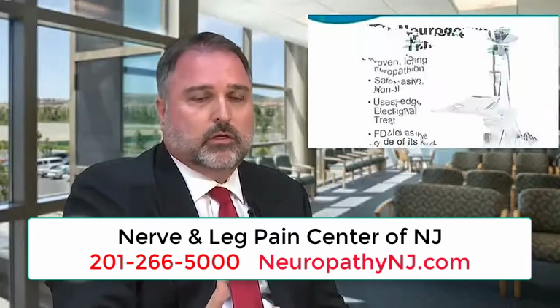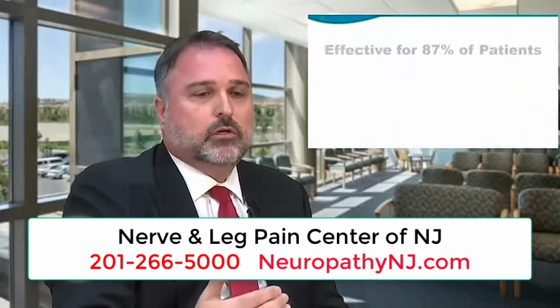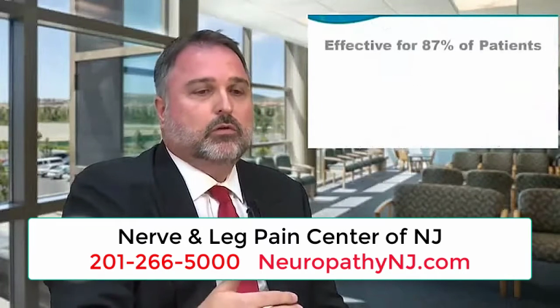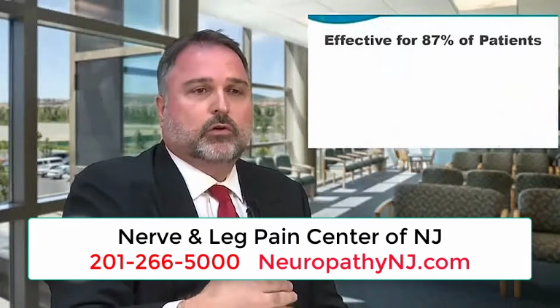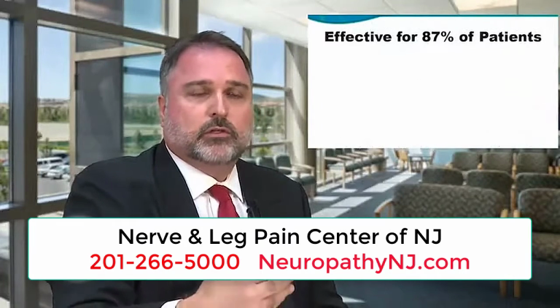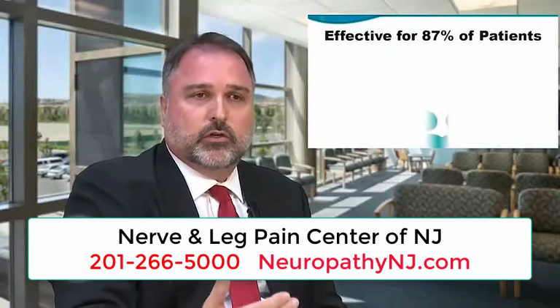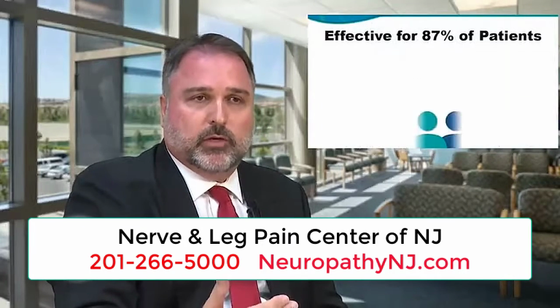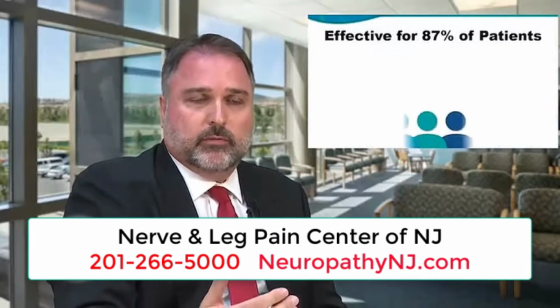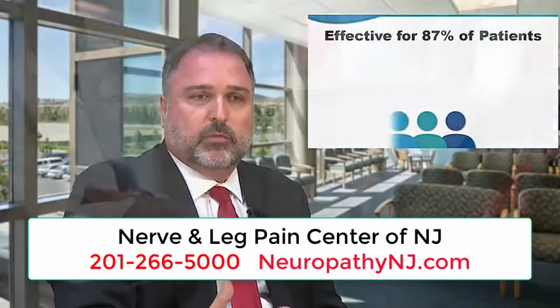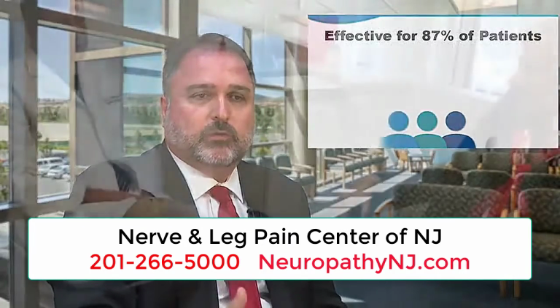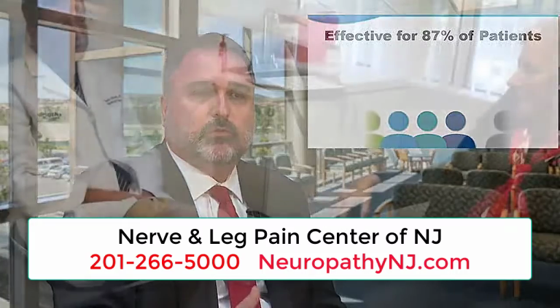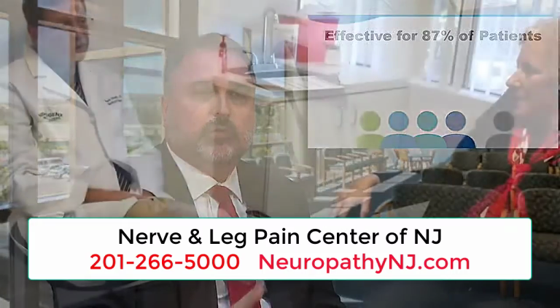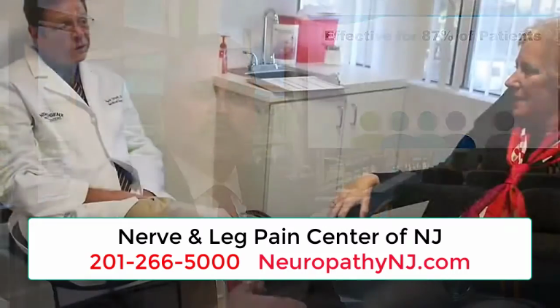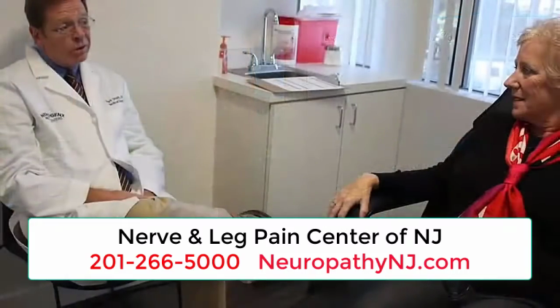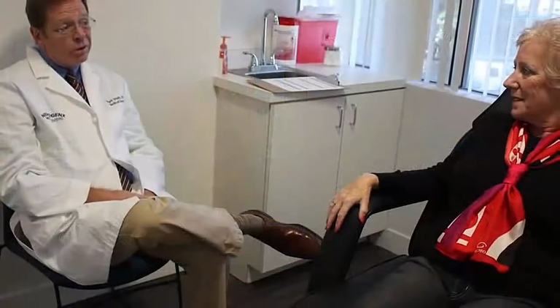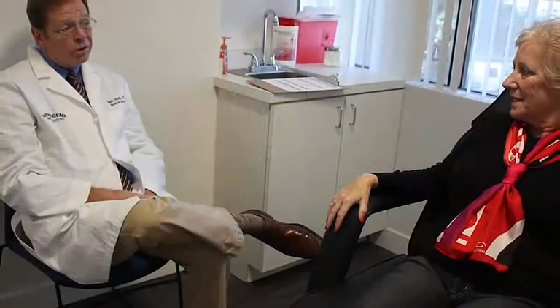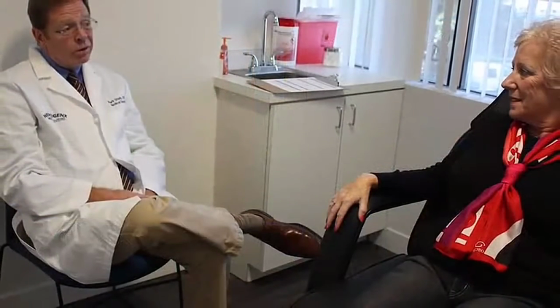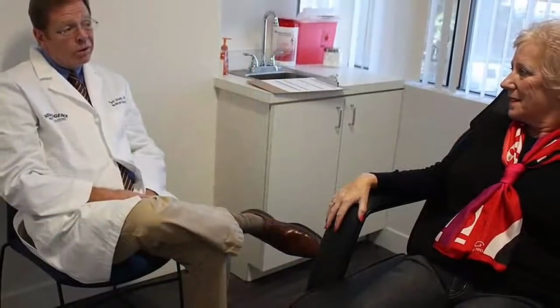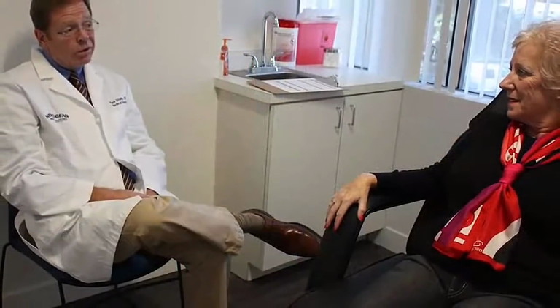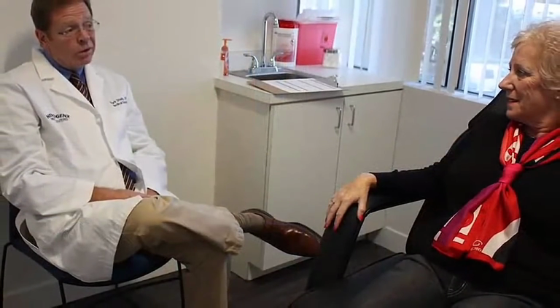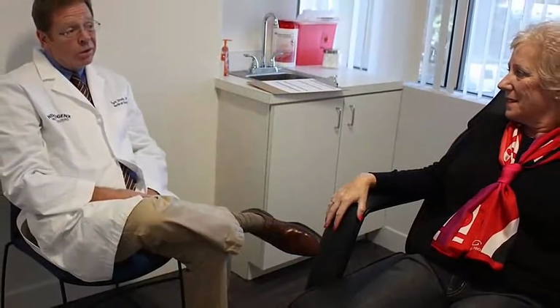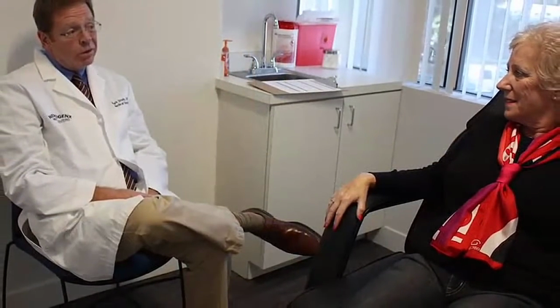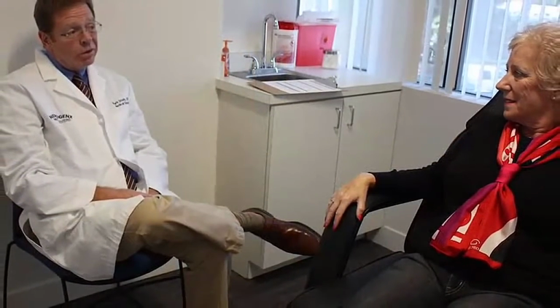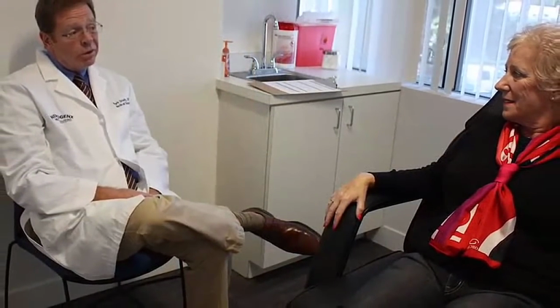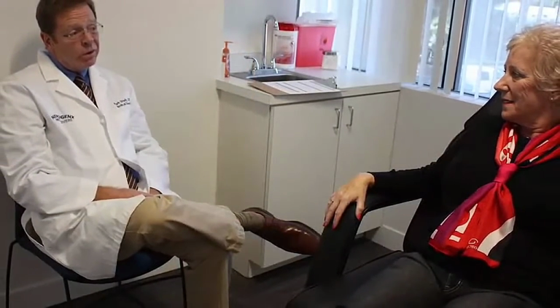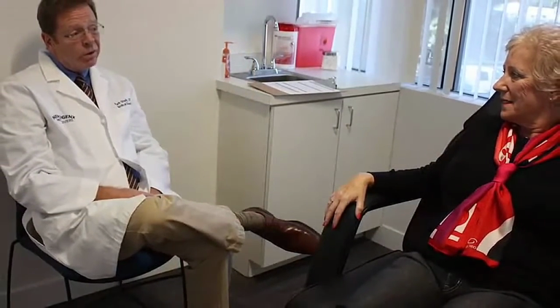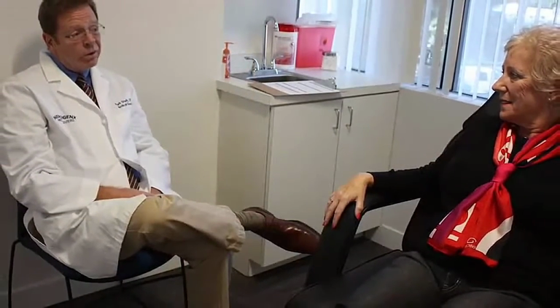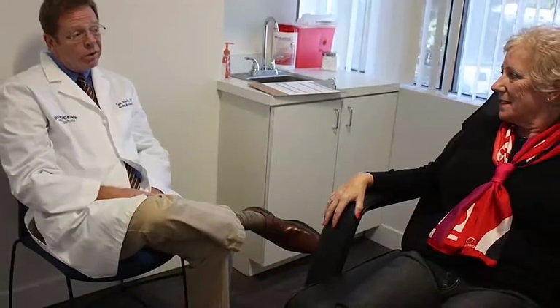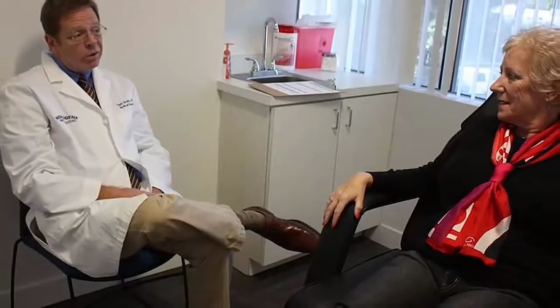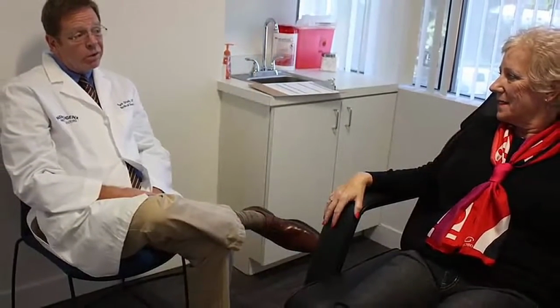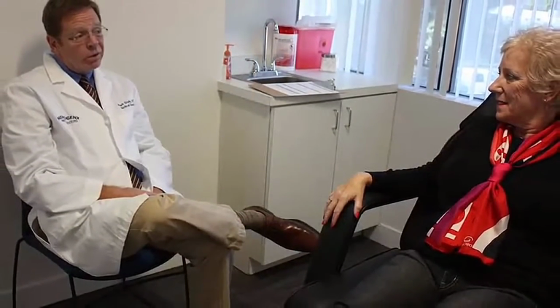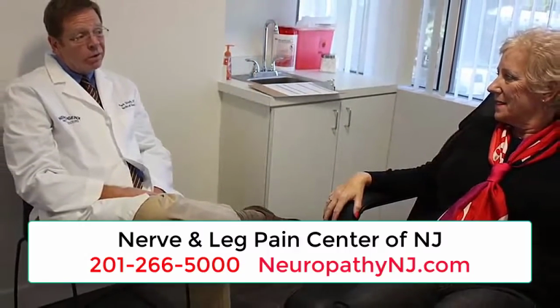During this treatment, the patient will start to see results, usually within one or two treatments, and they'll start to see significant improvement over time.